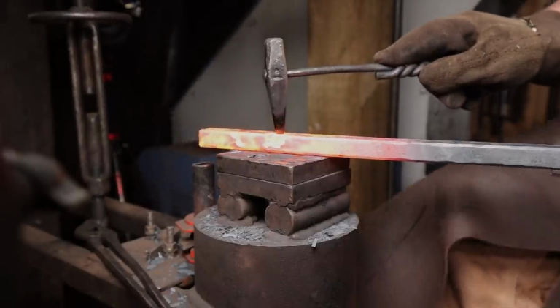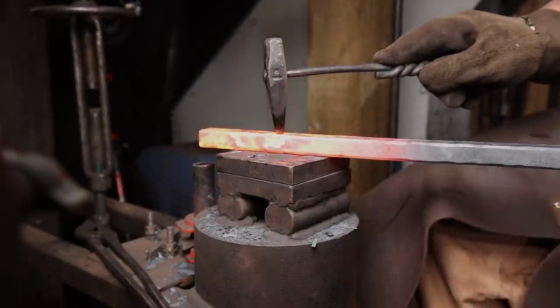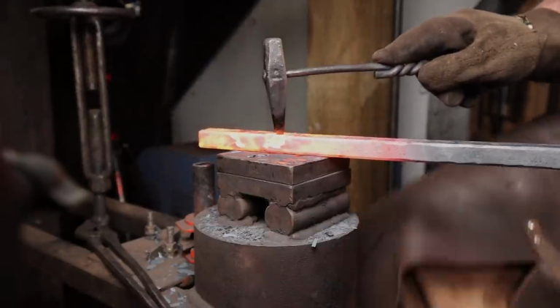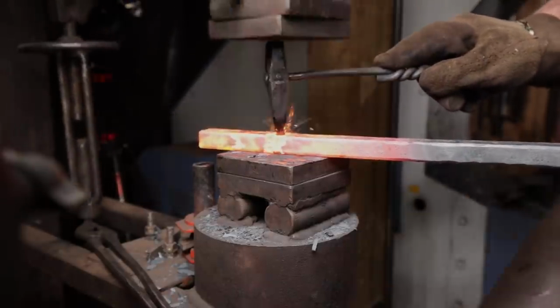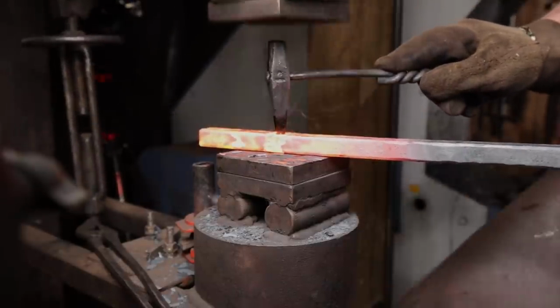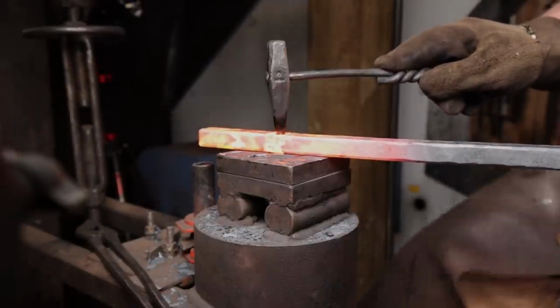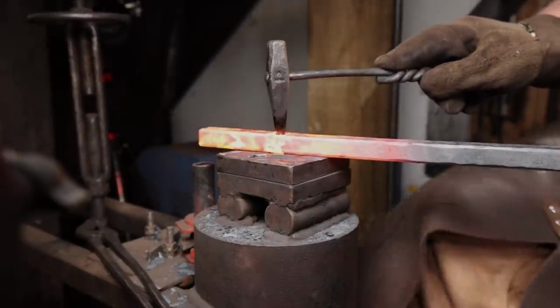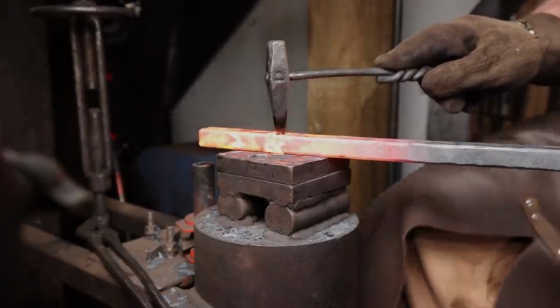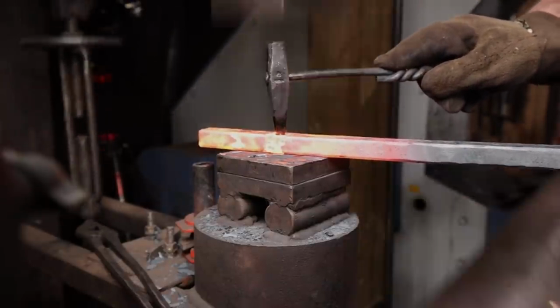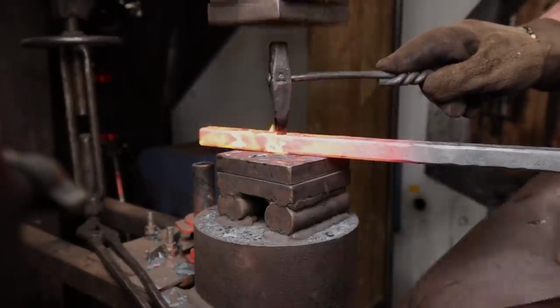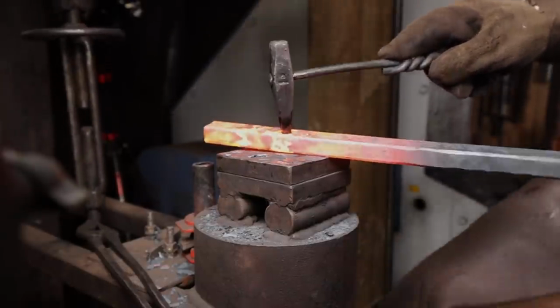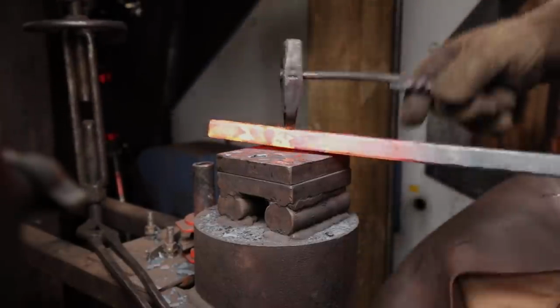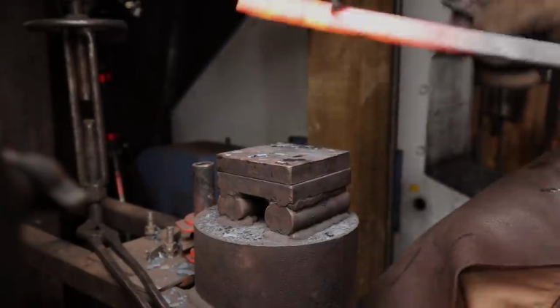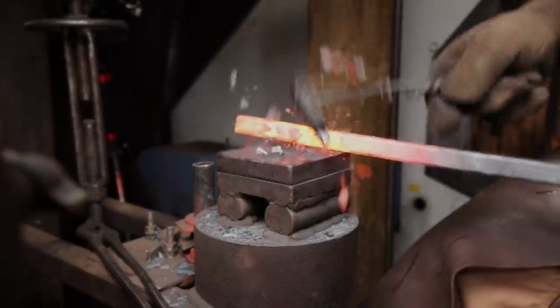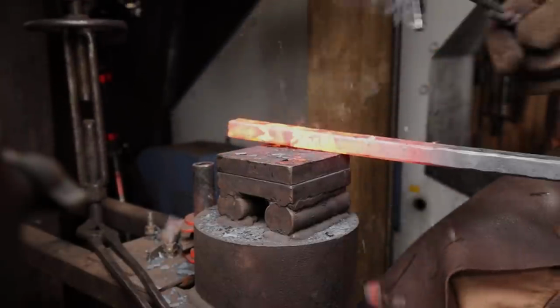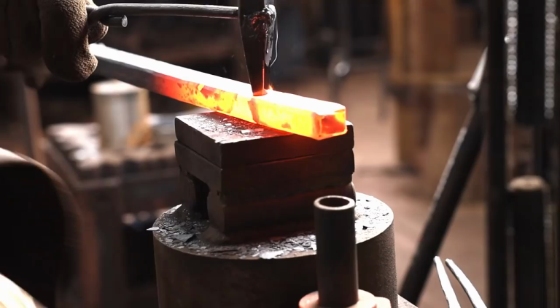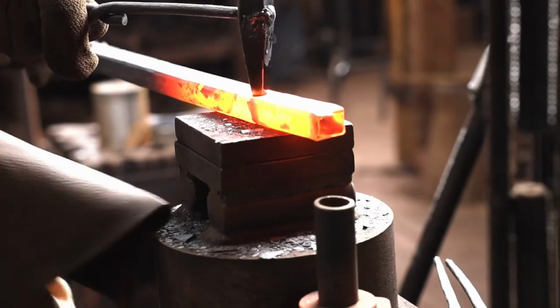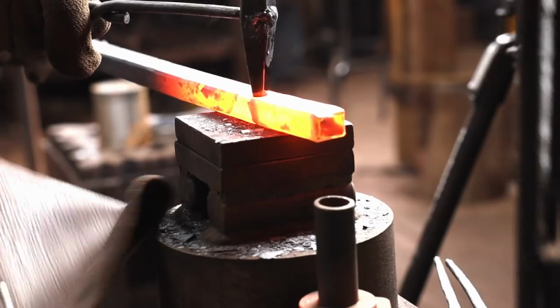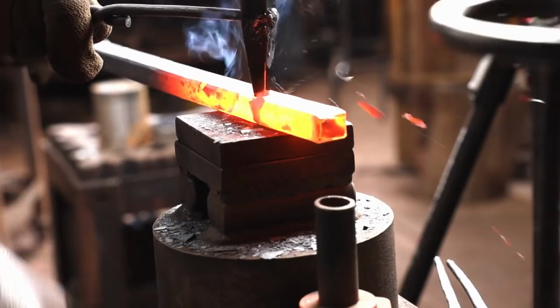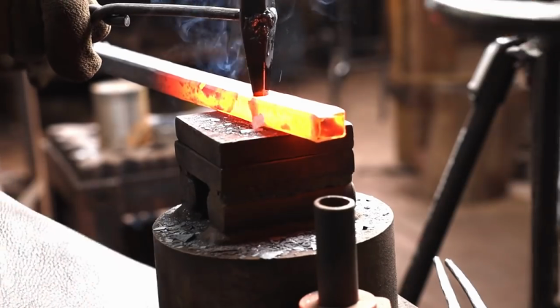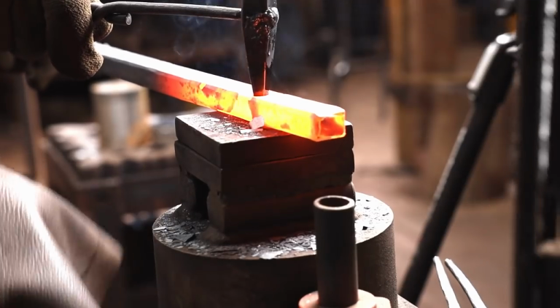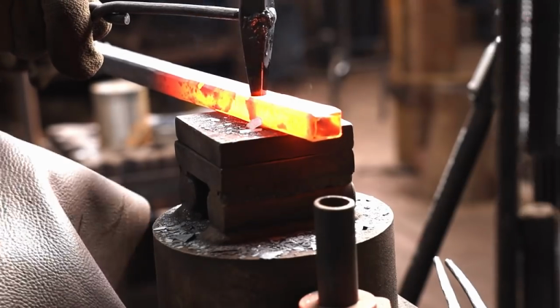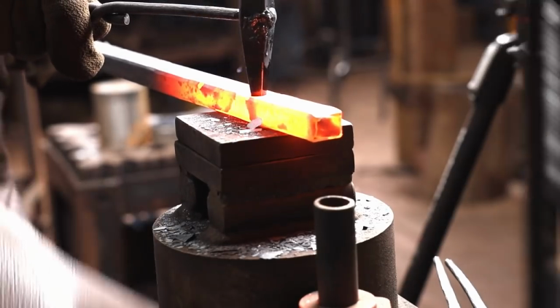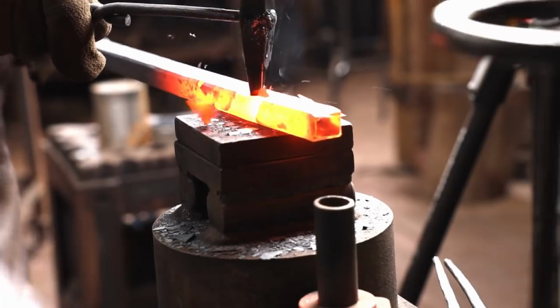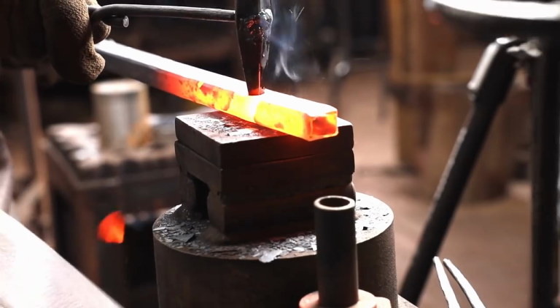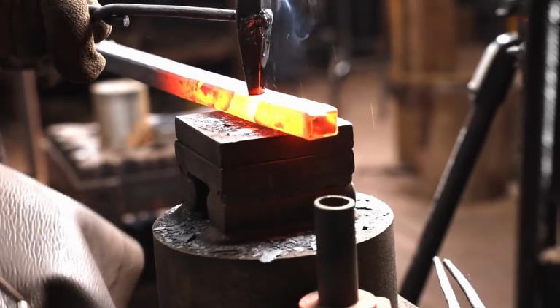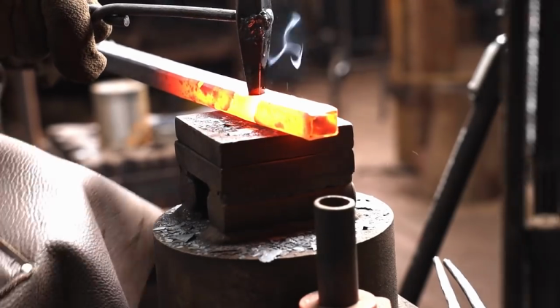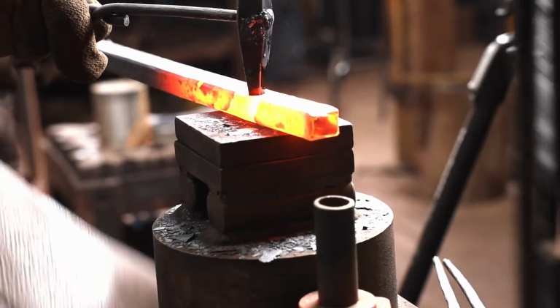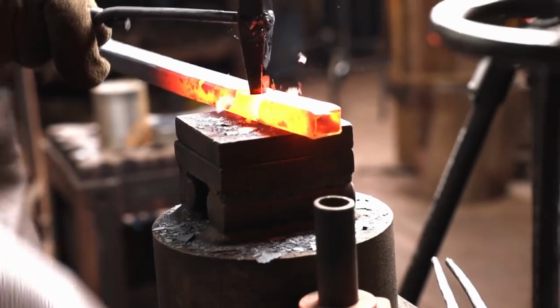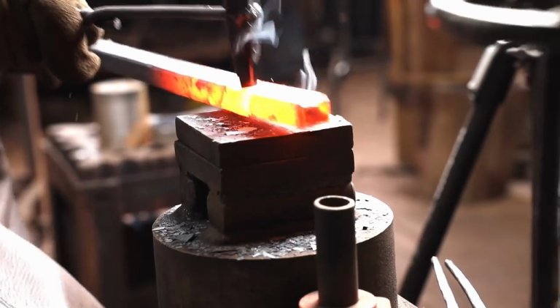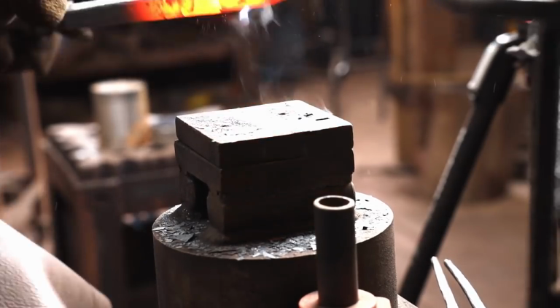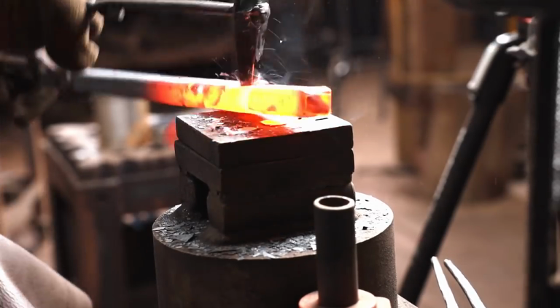For the vertical that intersects the square bar on the diamond, we are going to punch a square hole in the diamond.